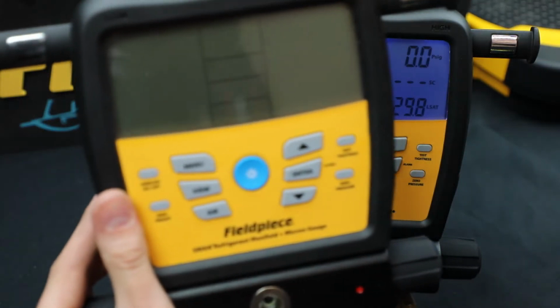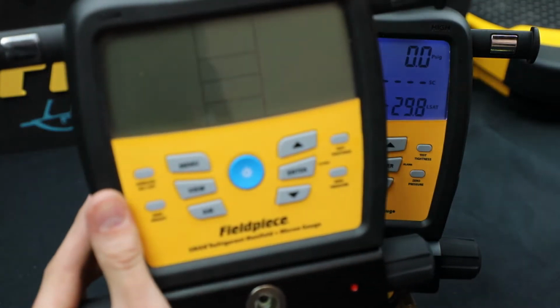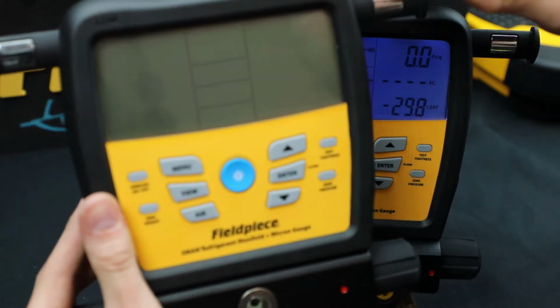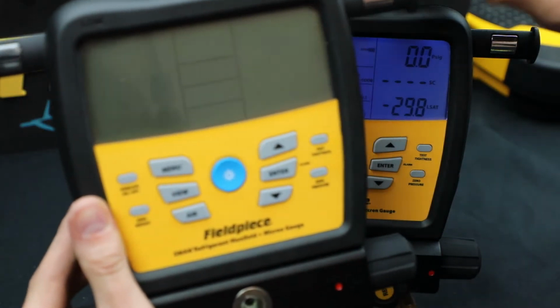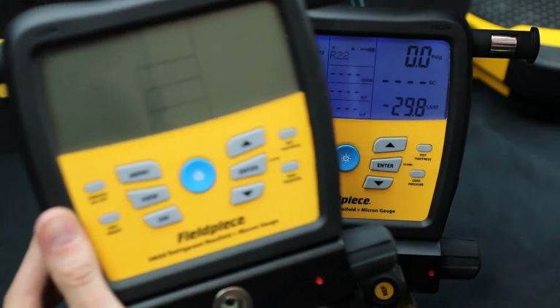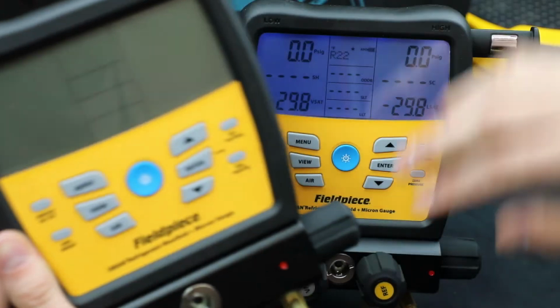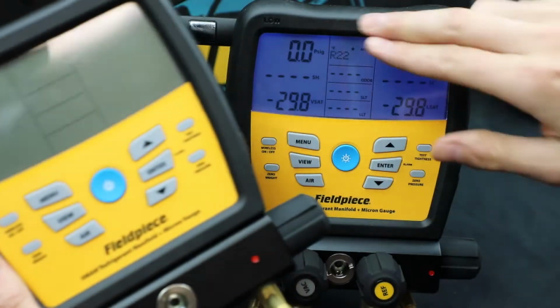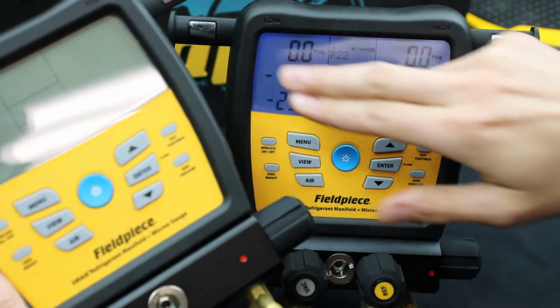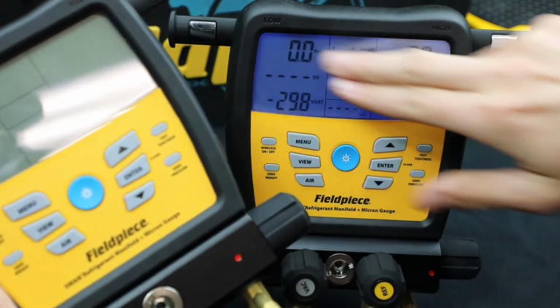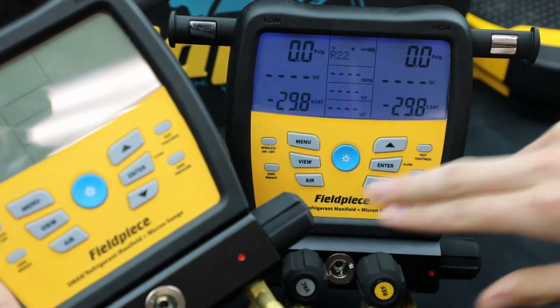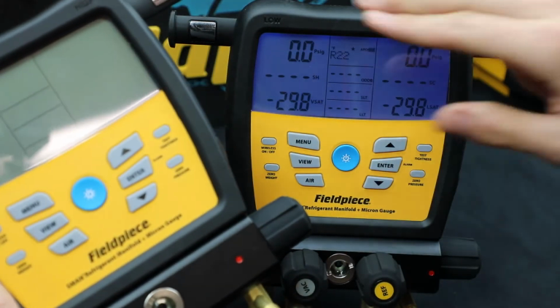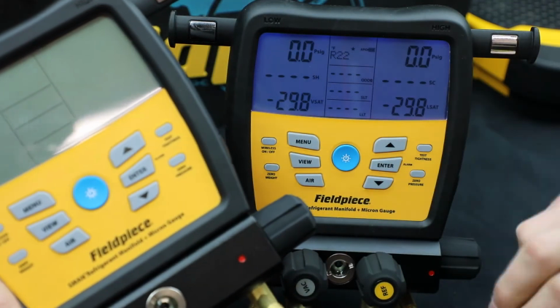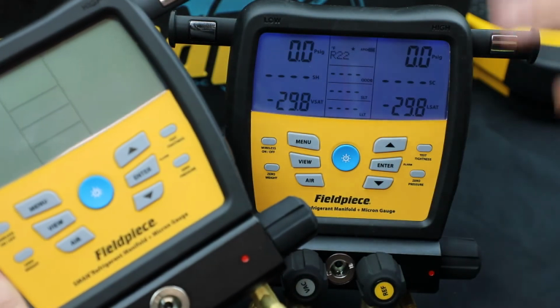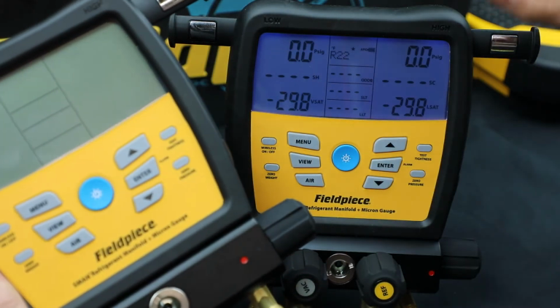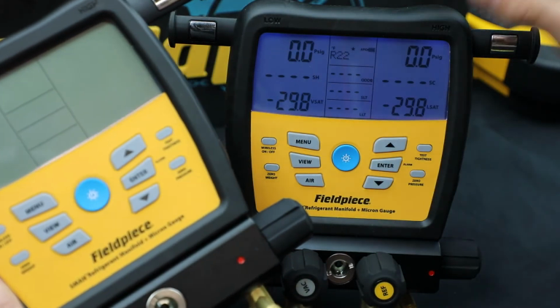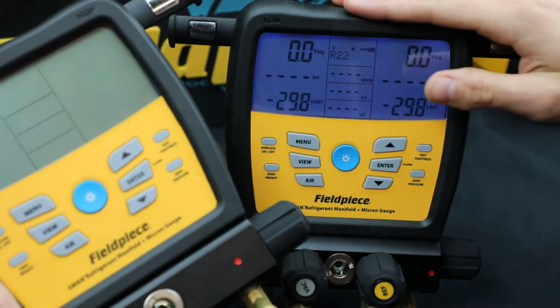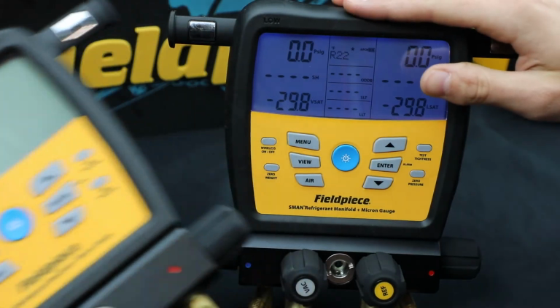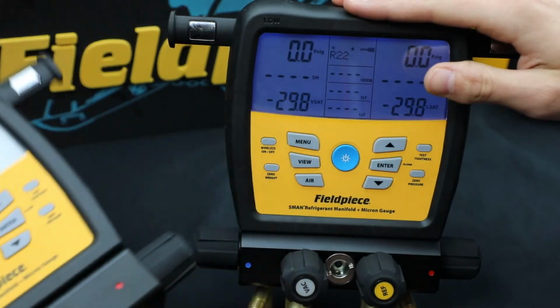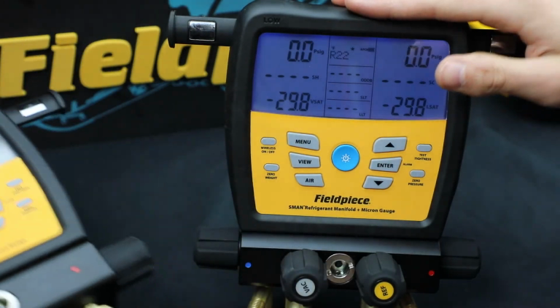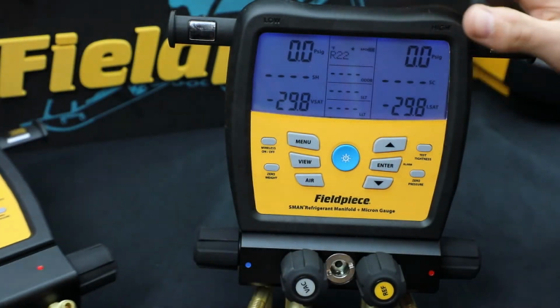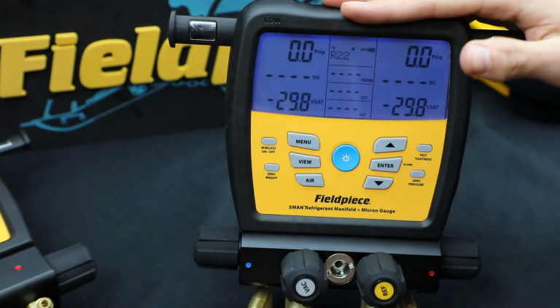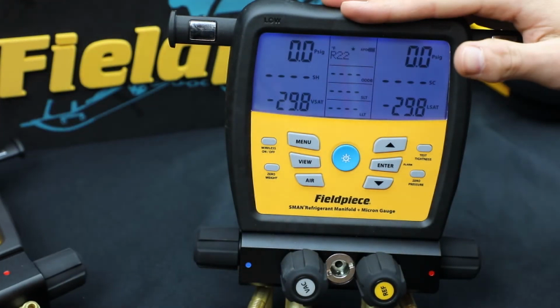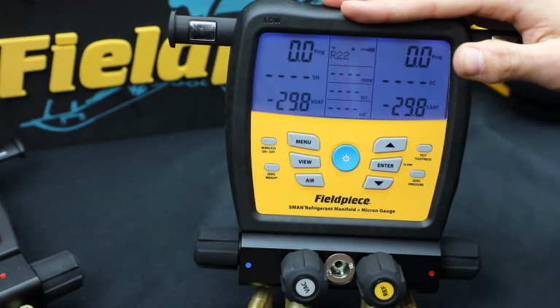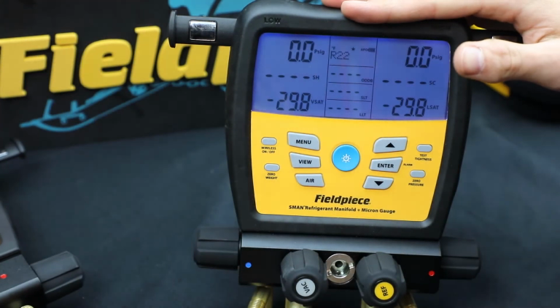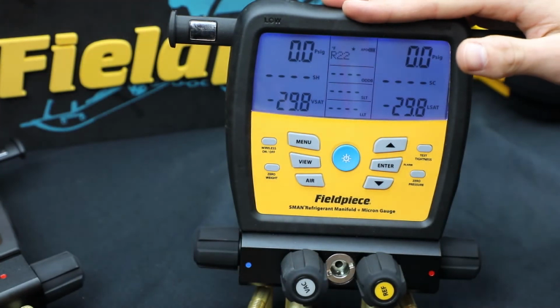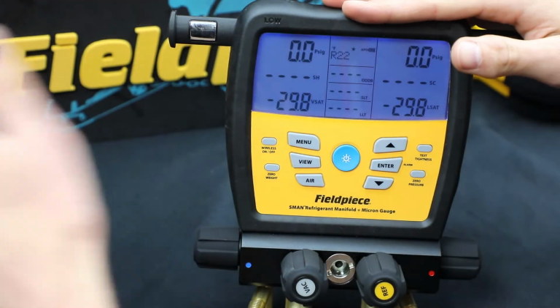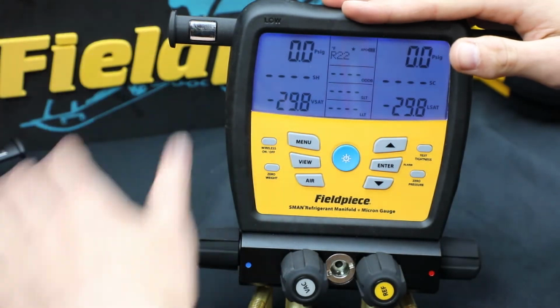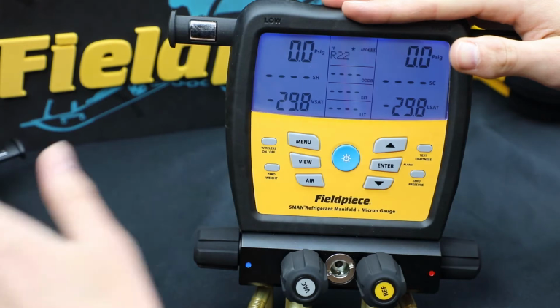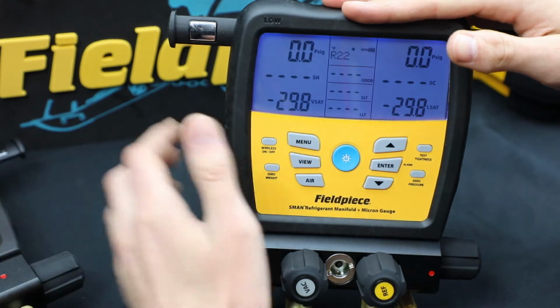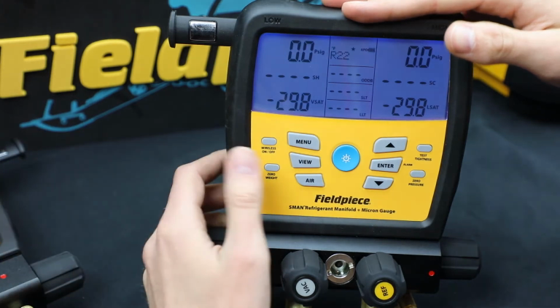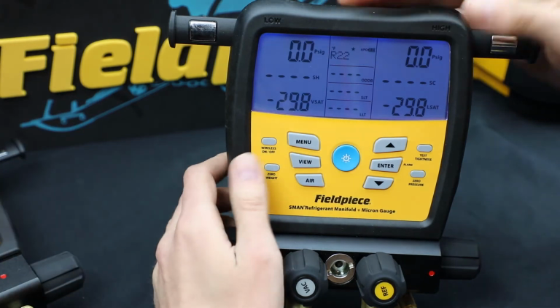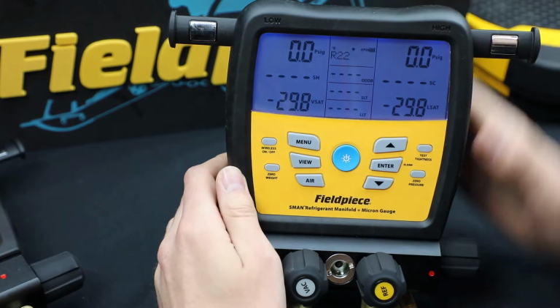Both of these have the same exact function, so I'm just going to show you on the 480 right now, but it works the same way.